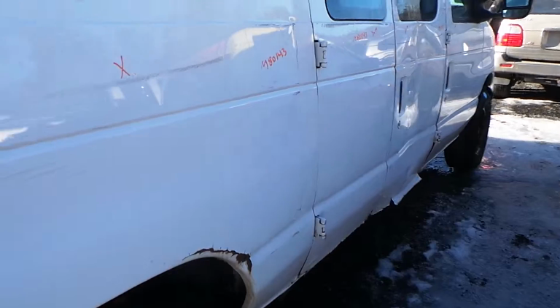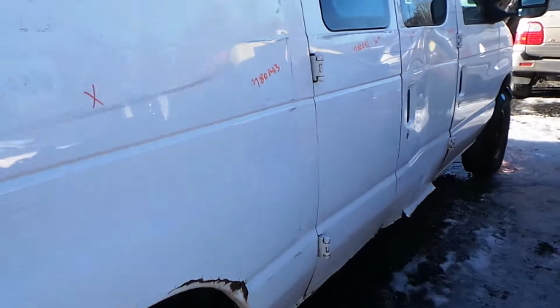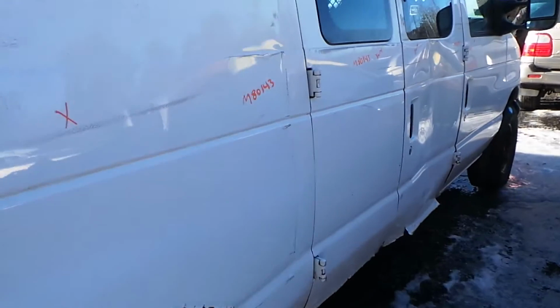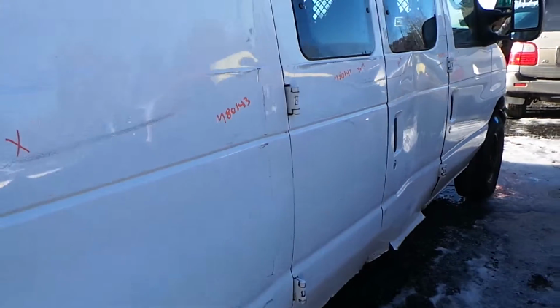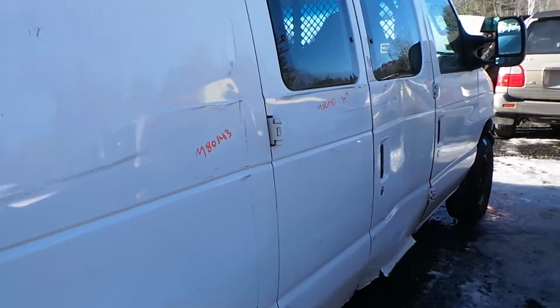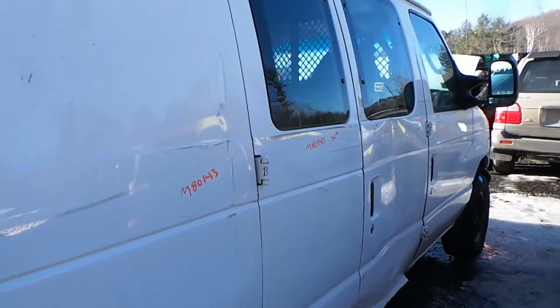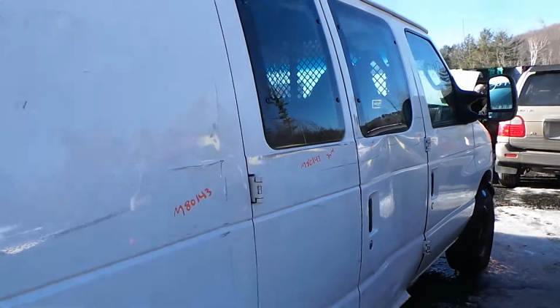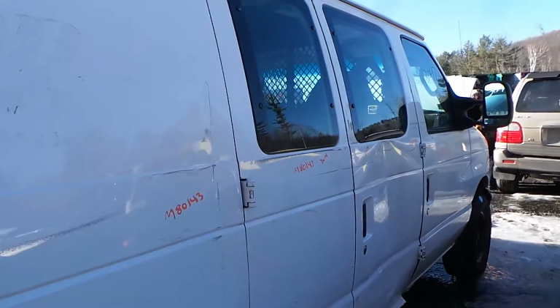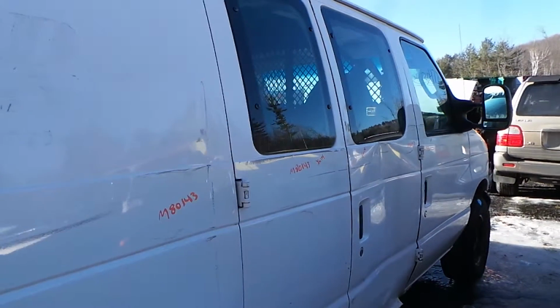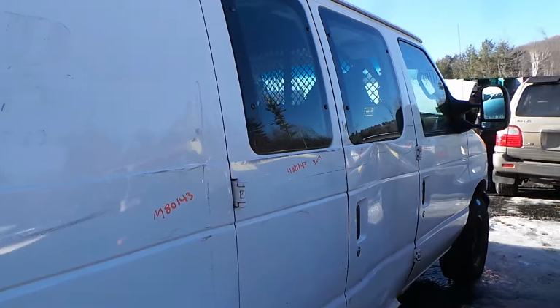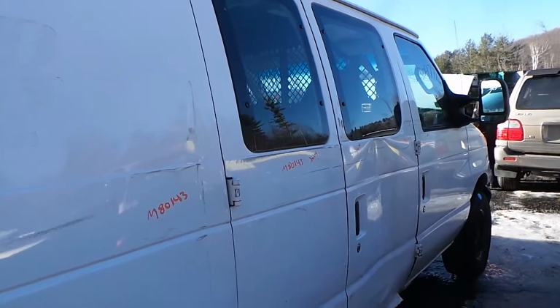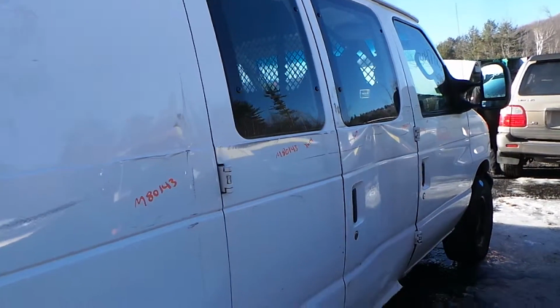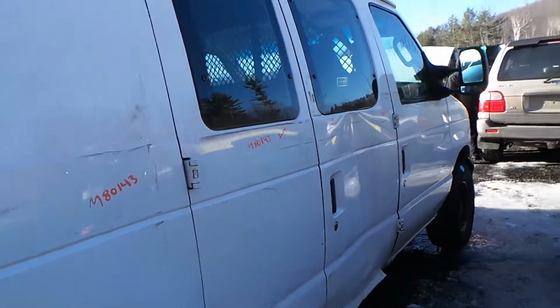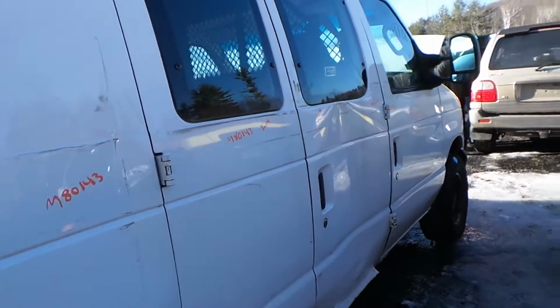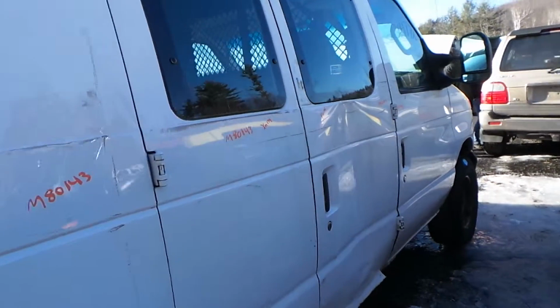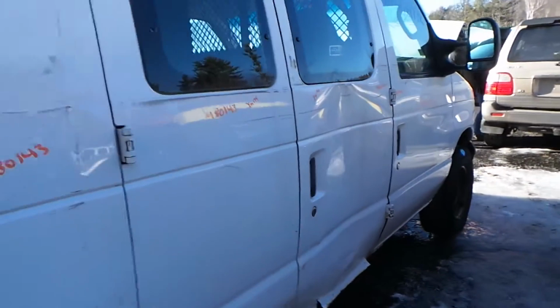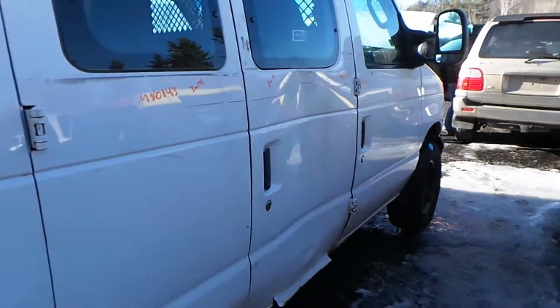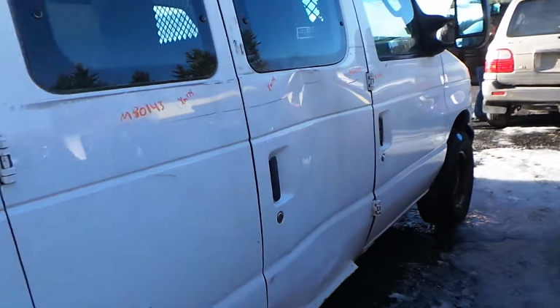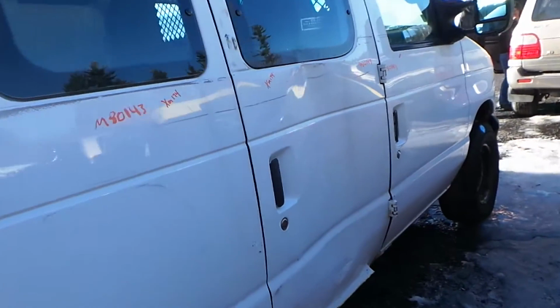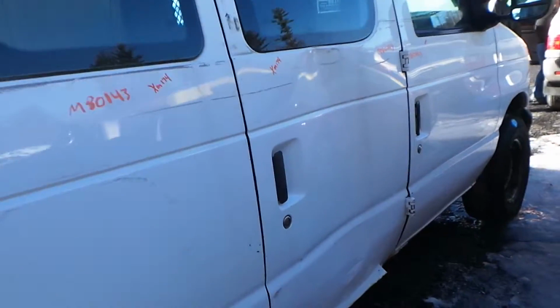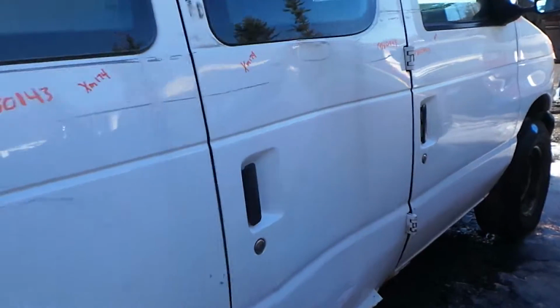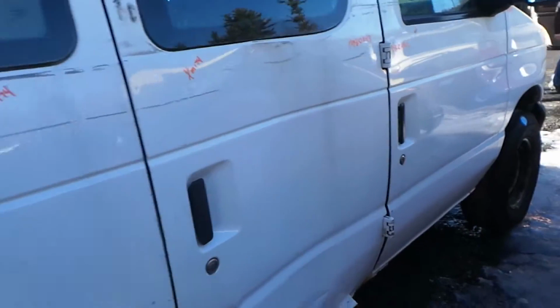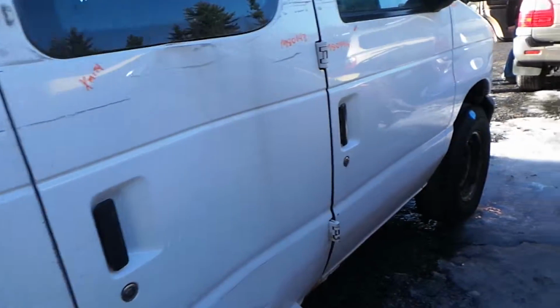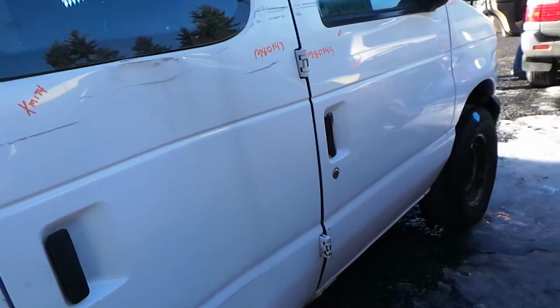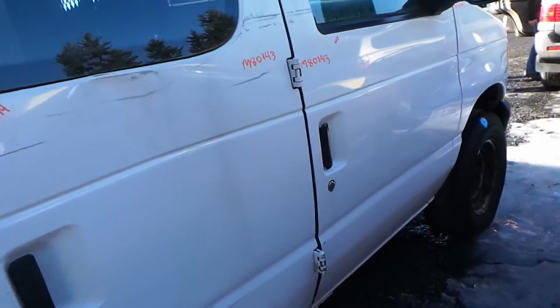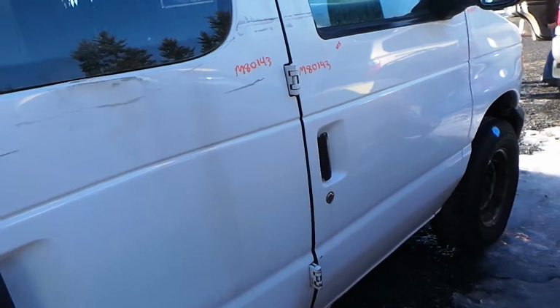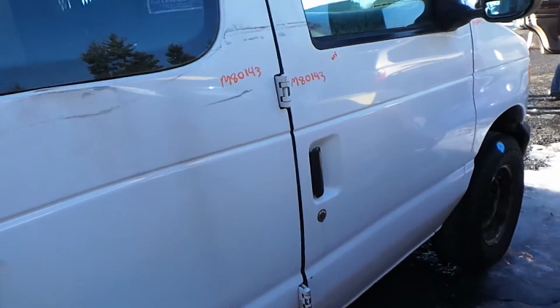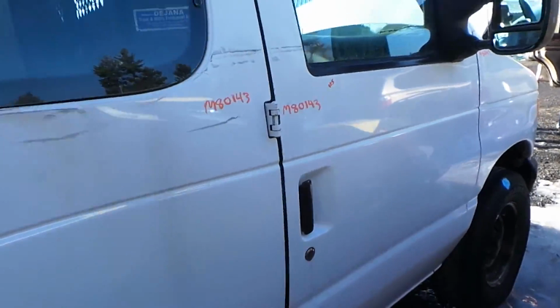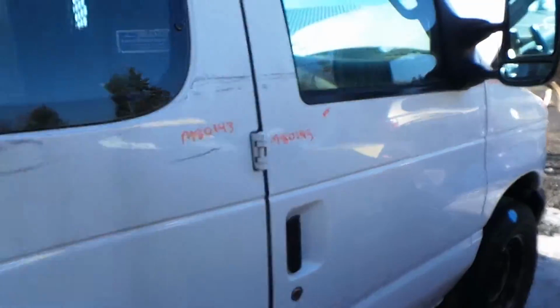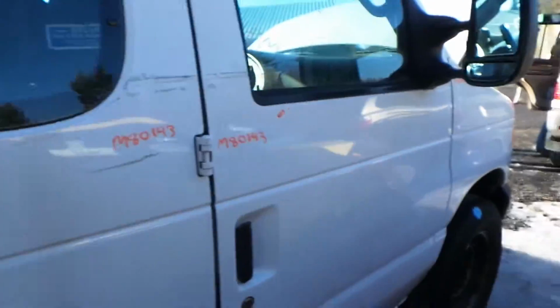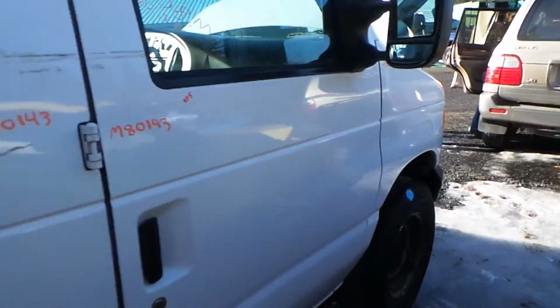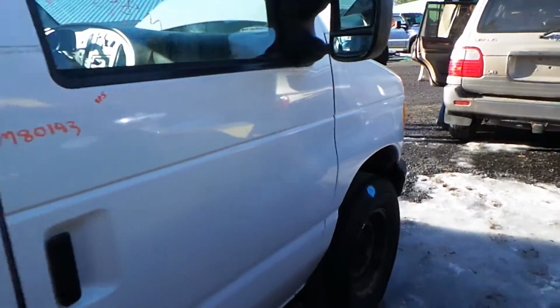Around the other side, all these doors are good for parts — they have good windows. The front door is insurance quality.